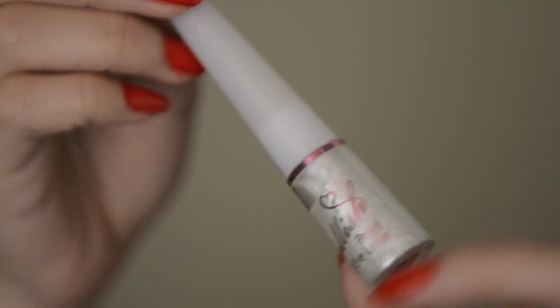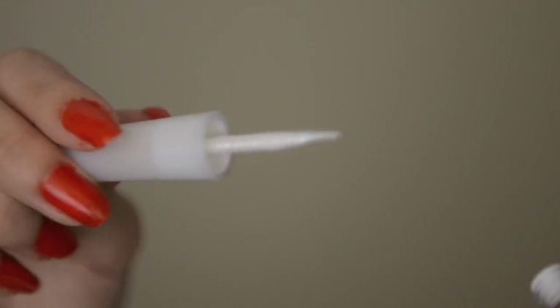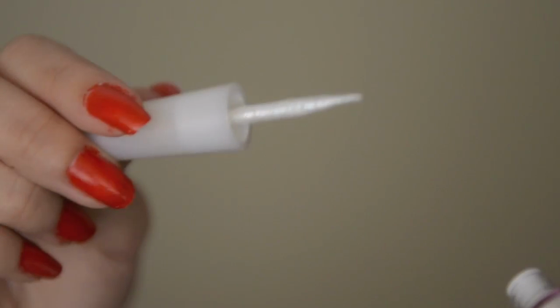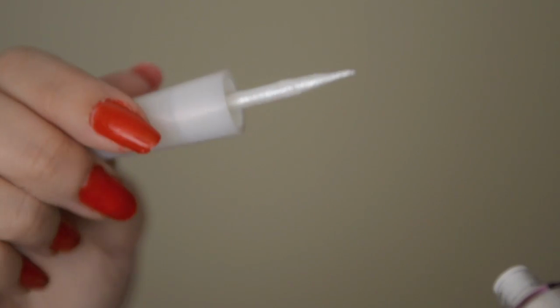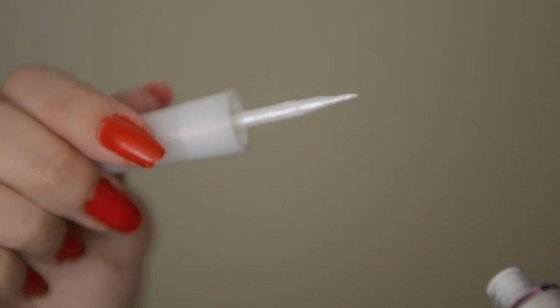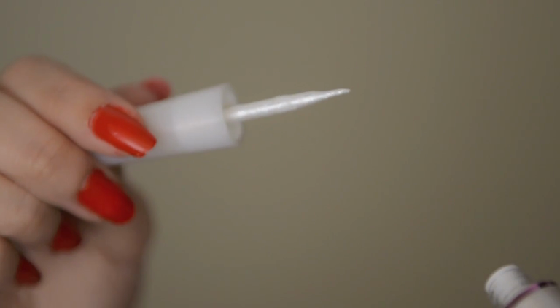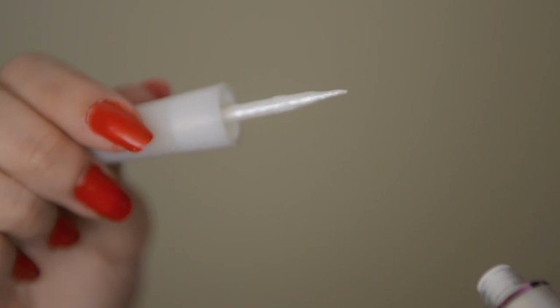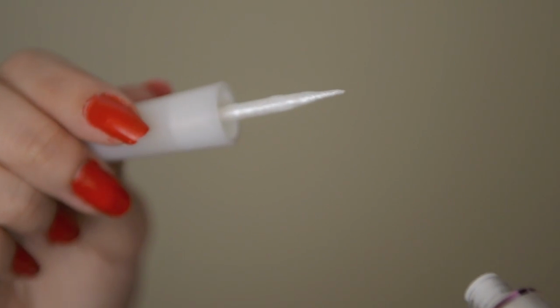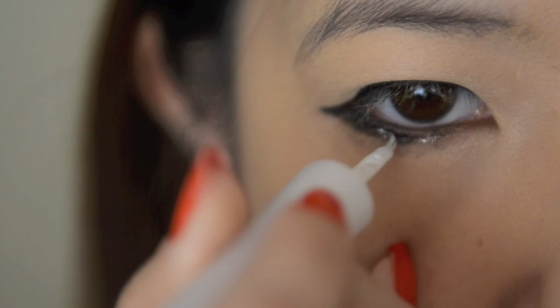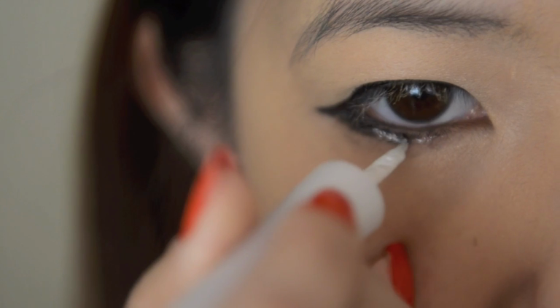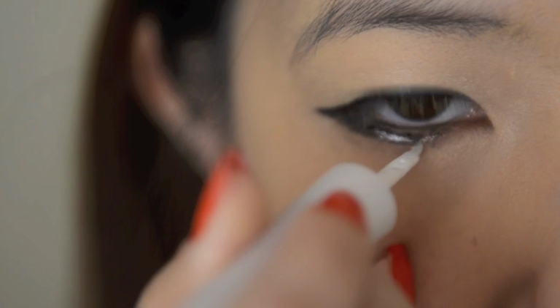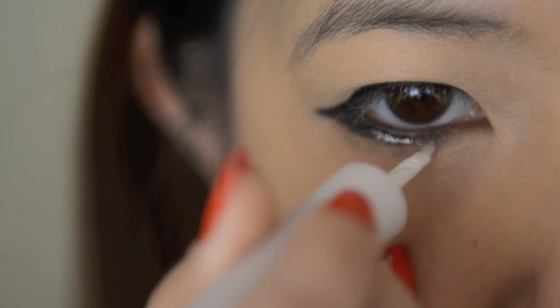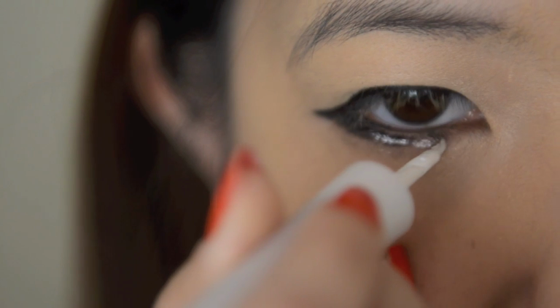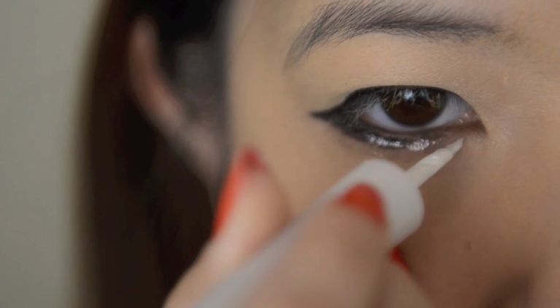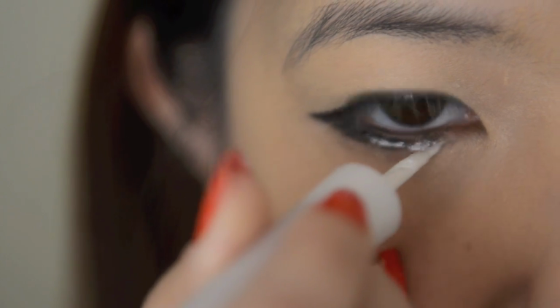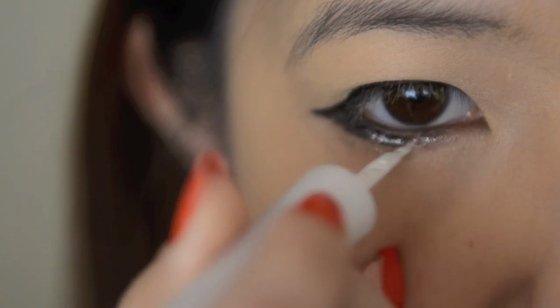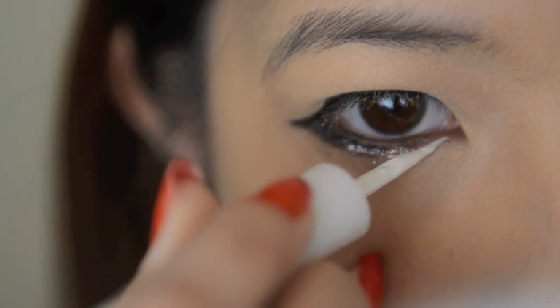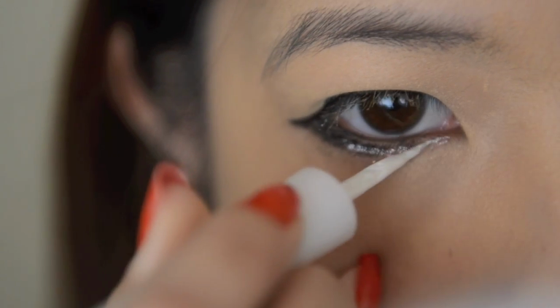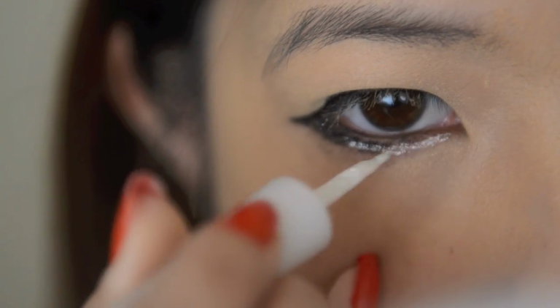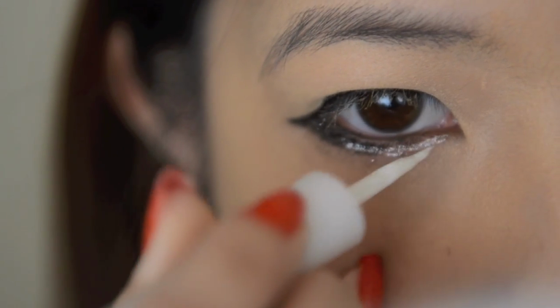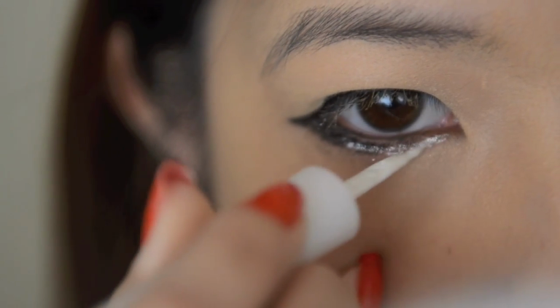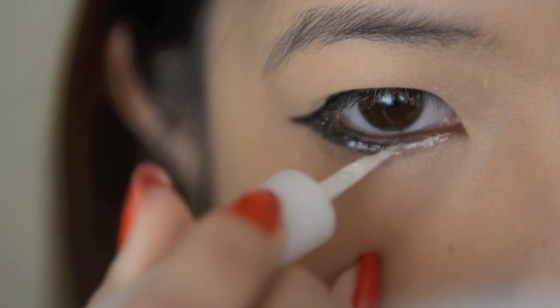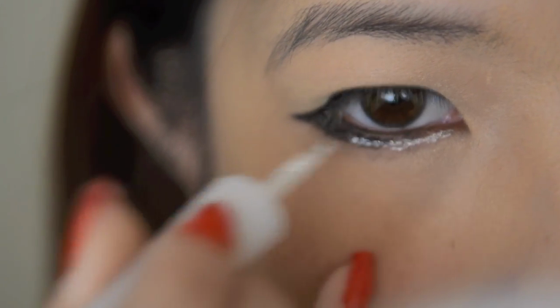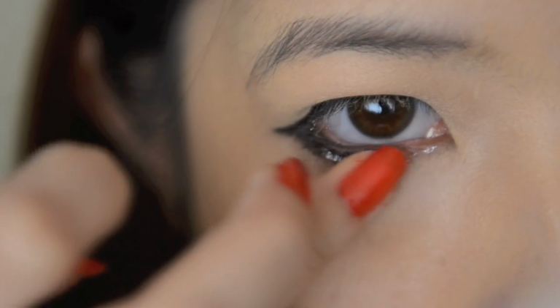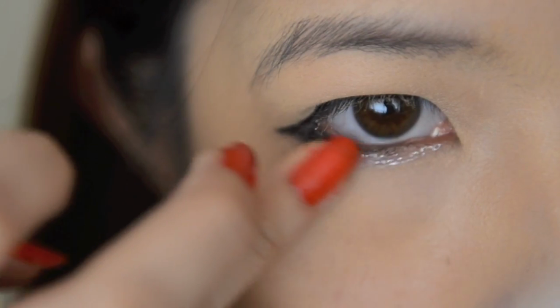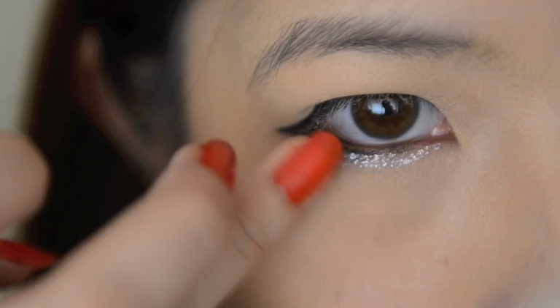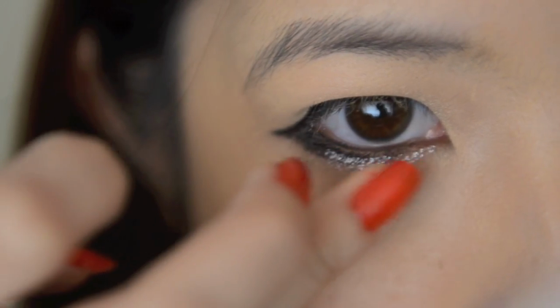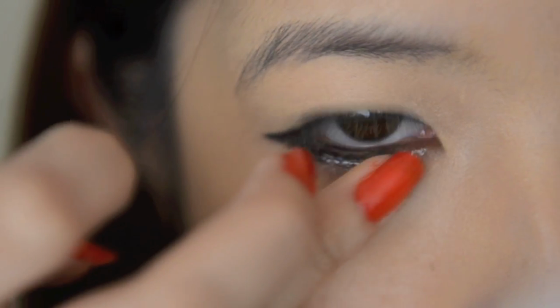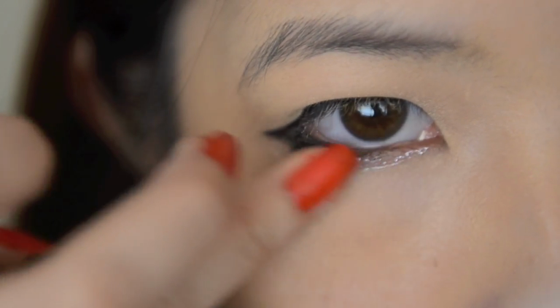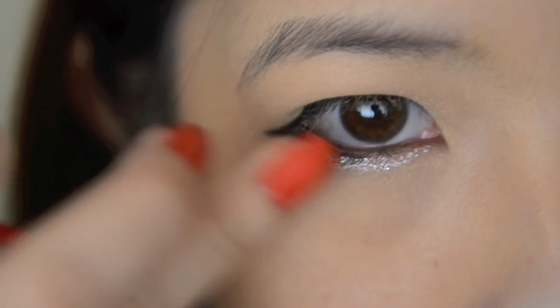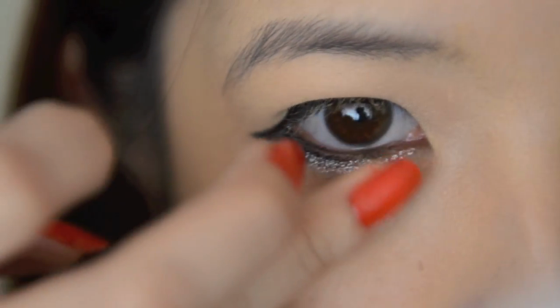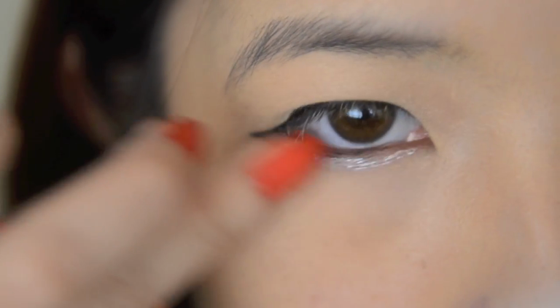Take this pearl white eyeliner and apply this on the inner half of my lower lash line to instantly give my eyes that glow.